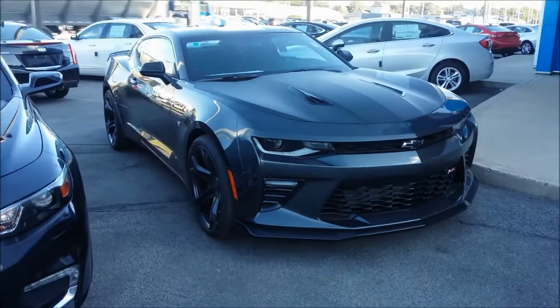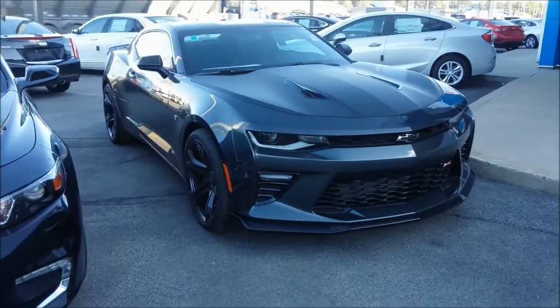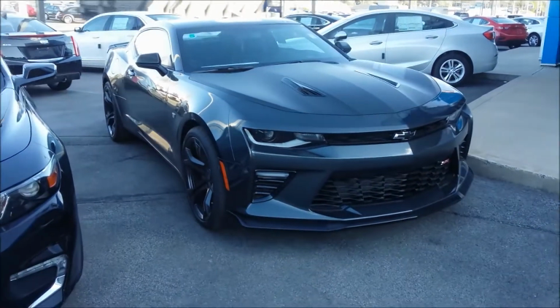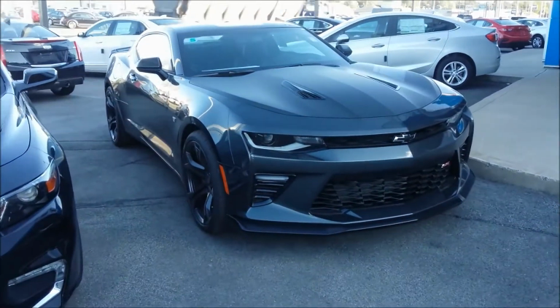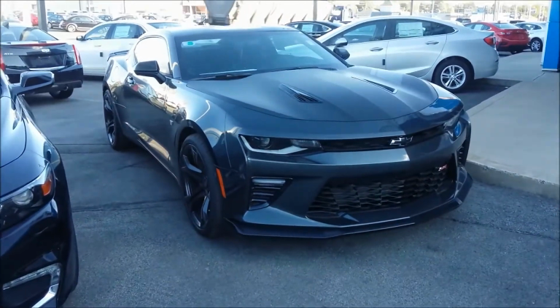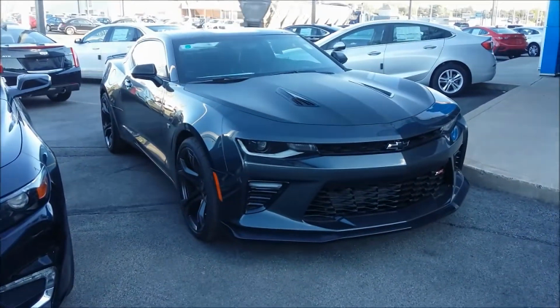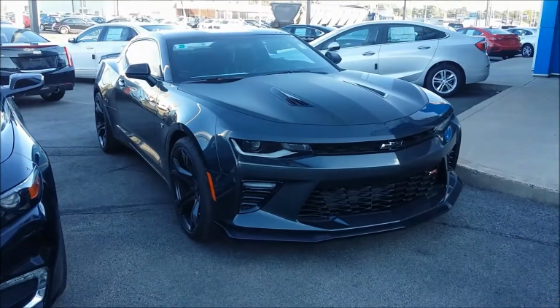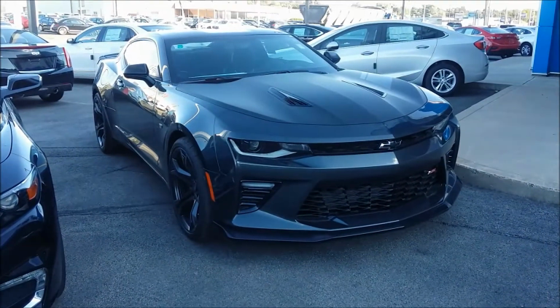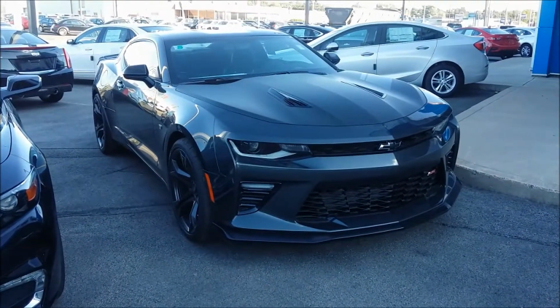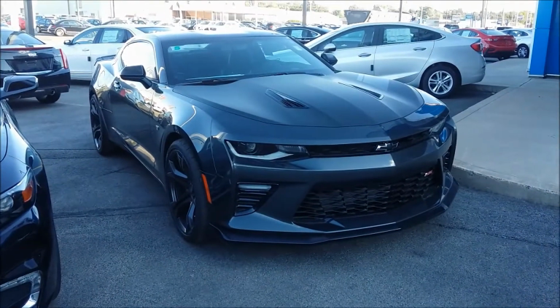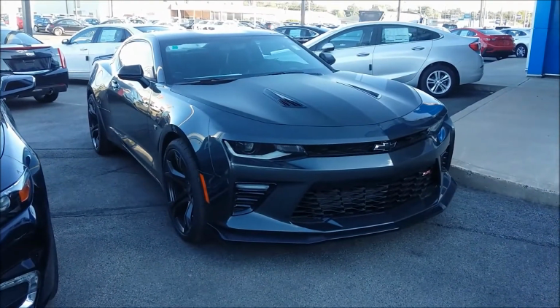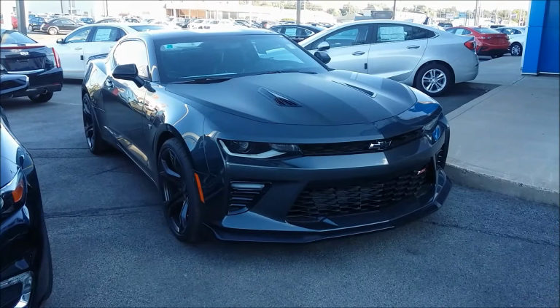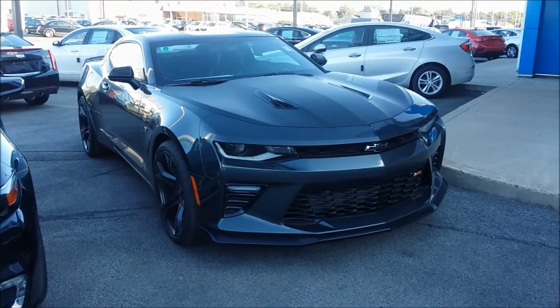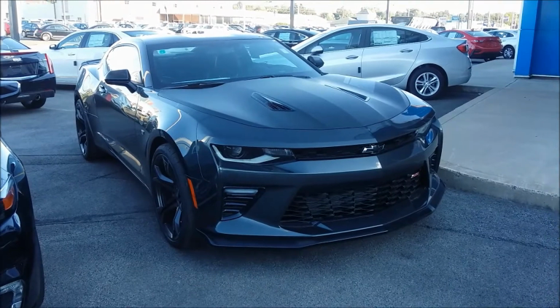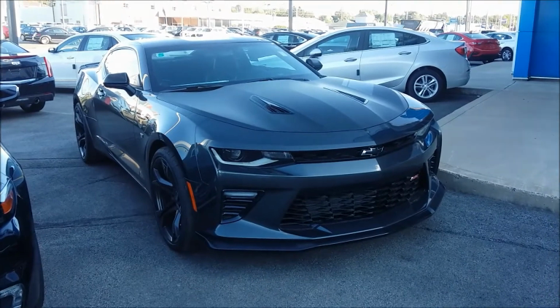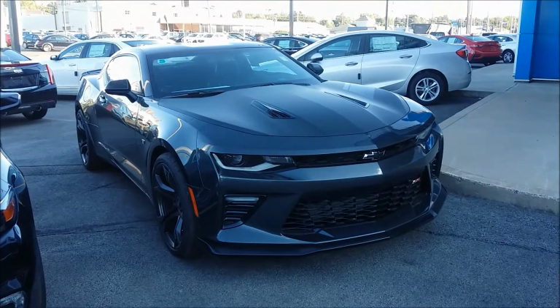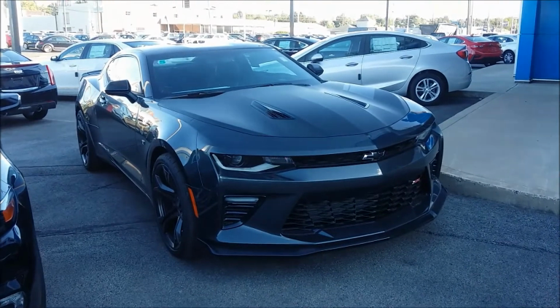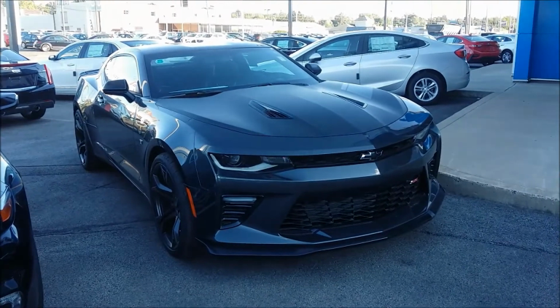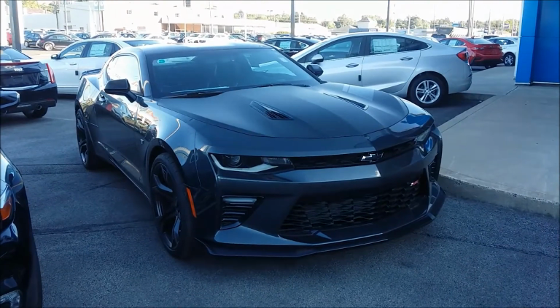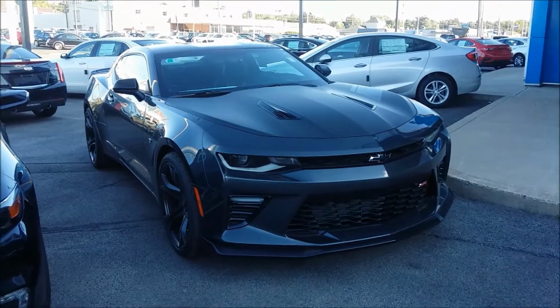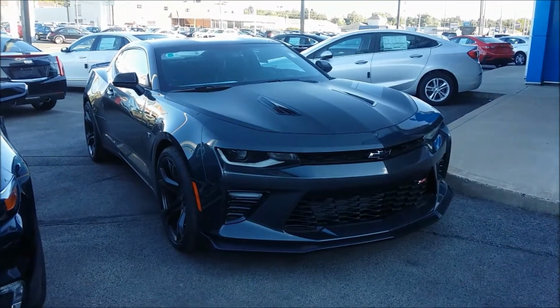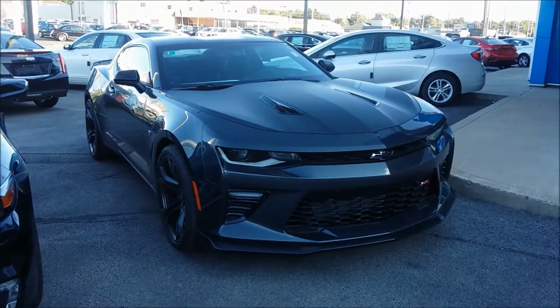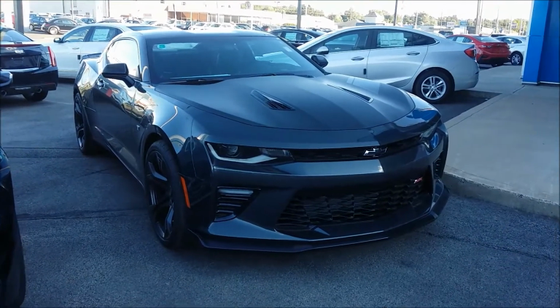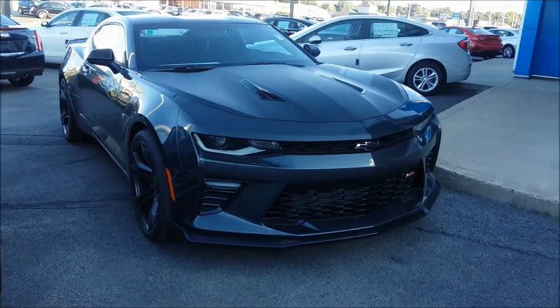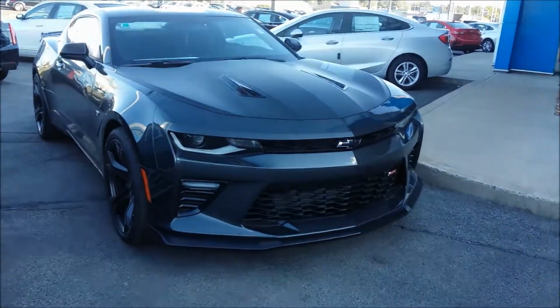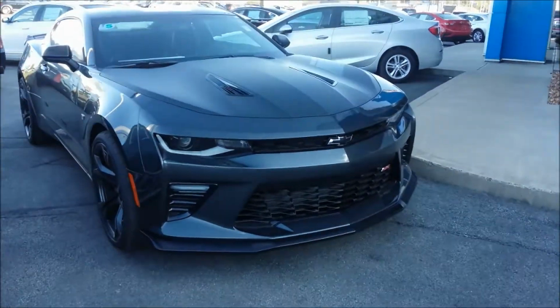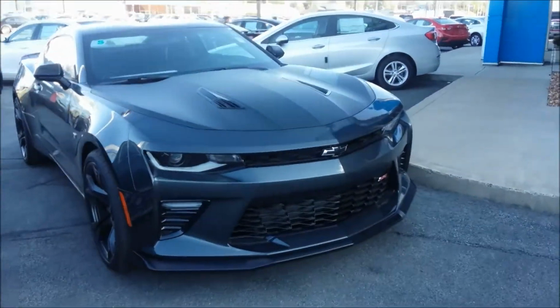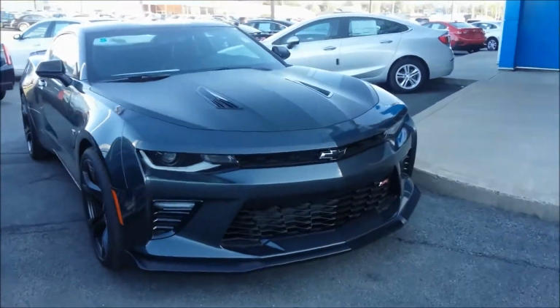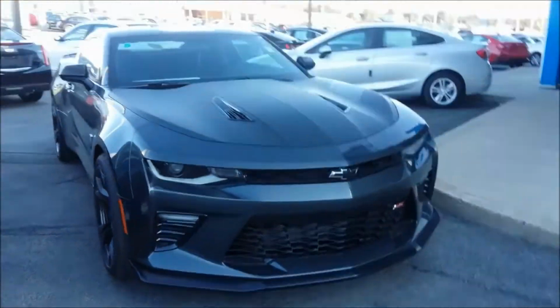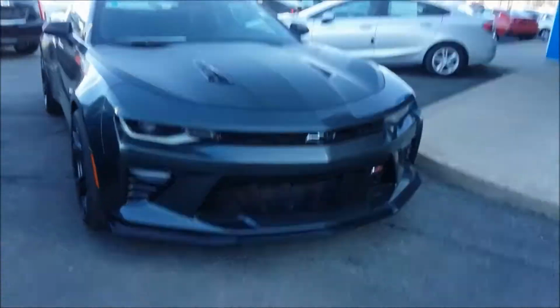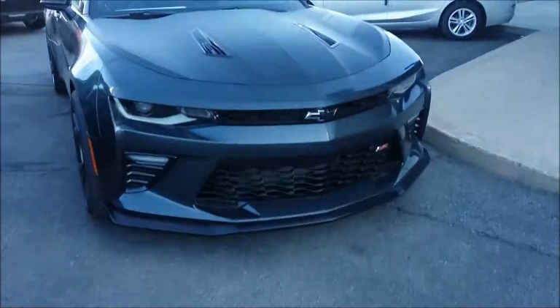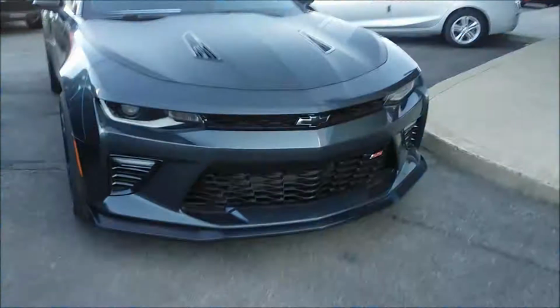What's up YouTube? This is a video on five things I love about the Camaro SS 1LE.